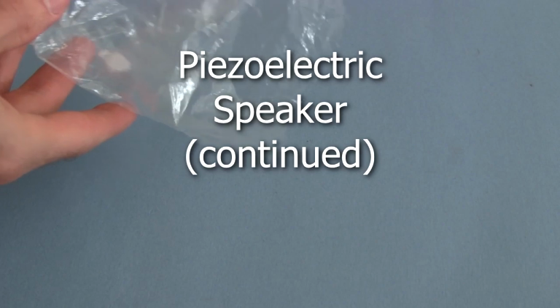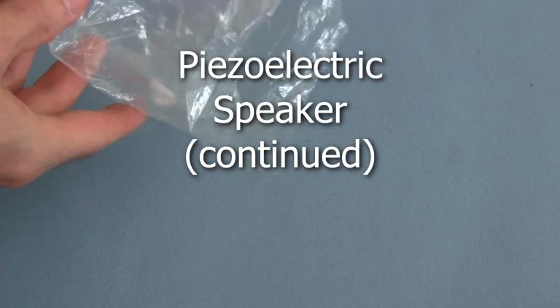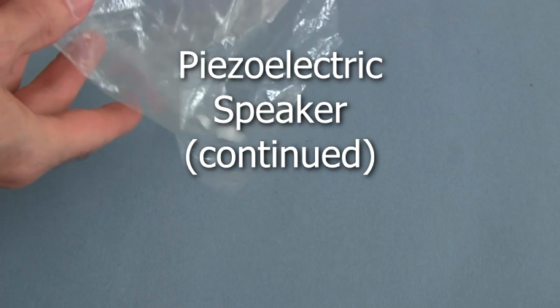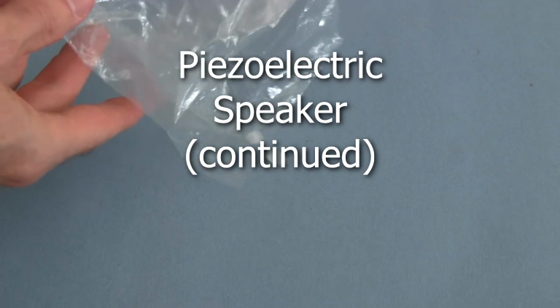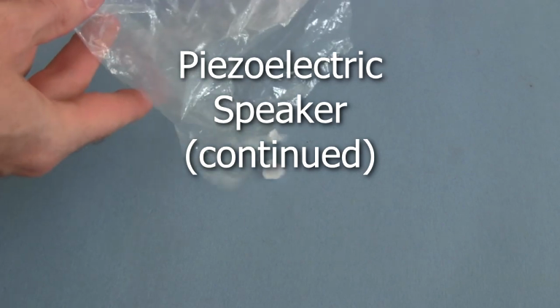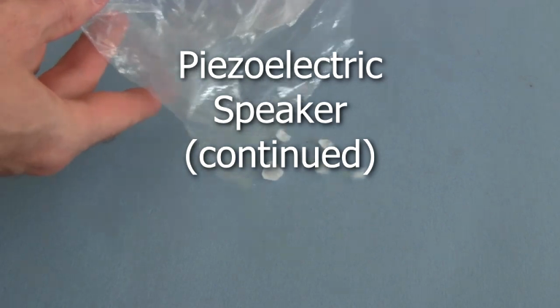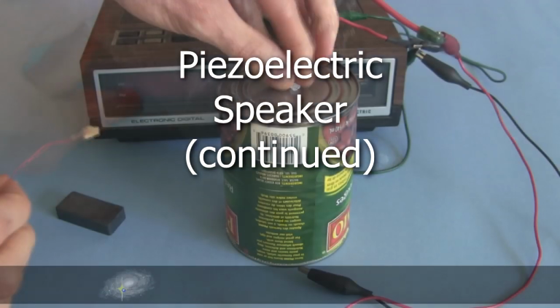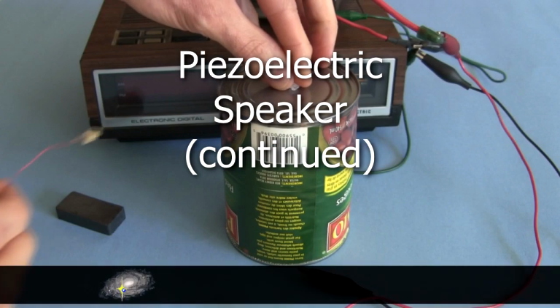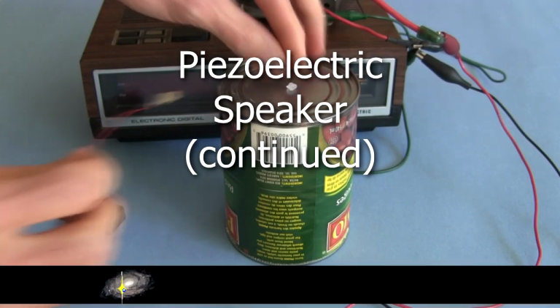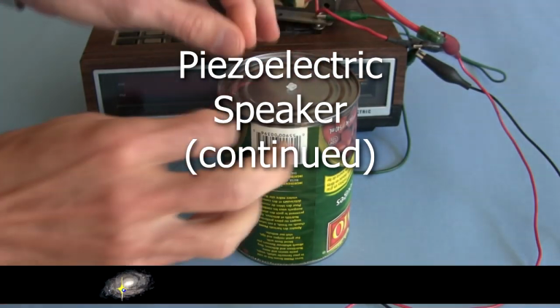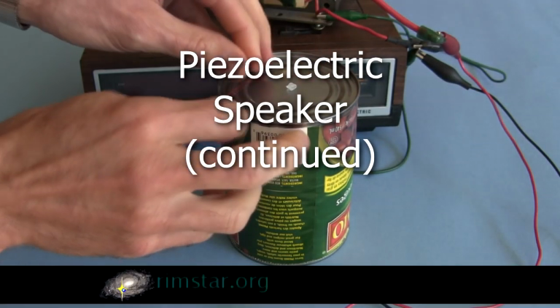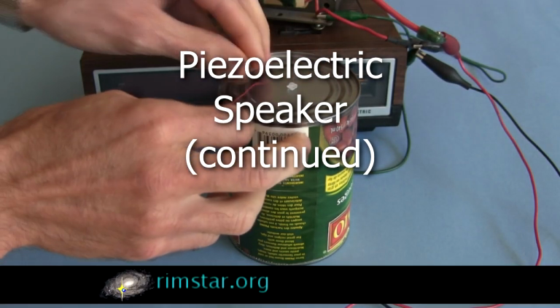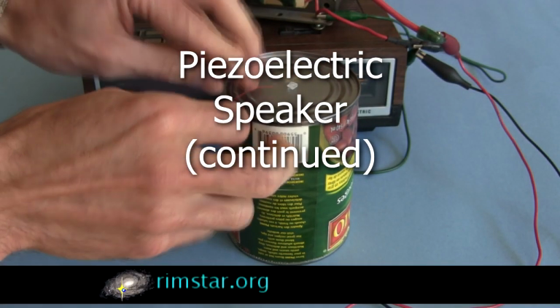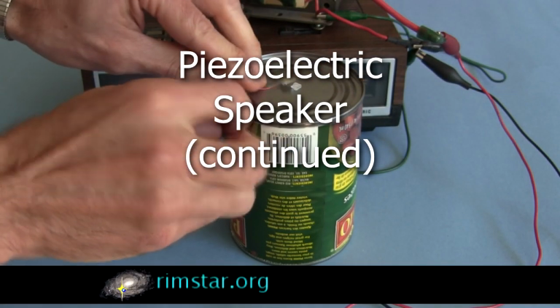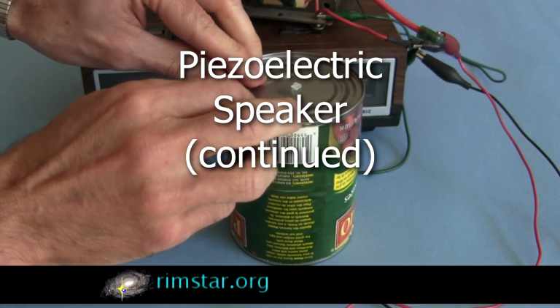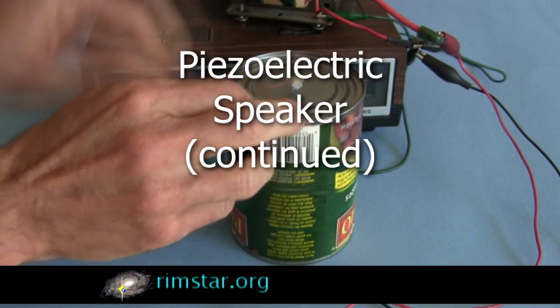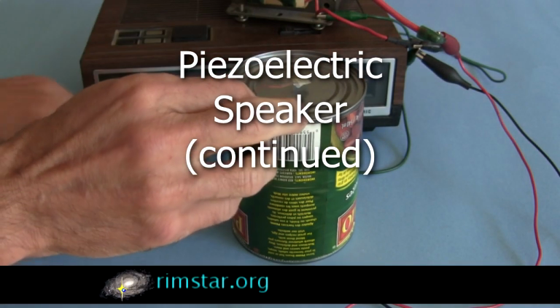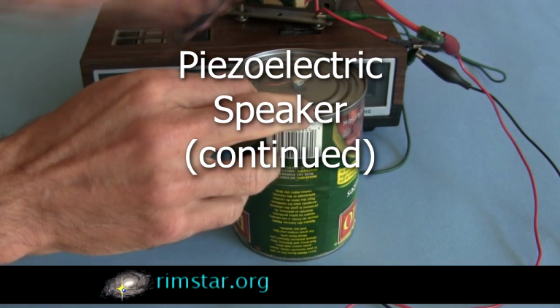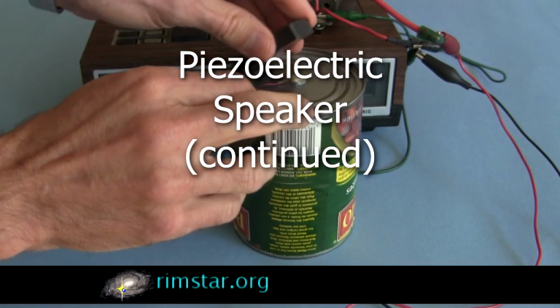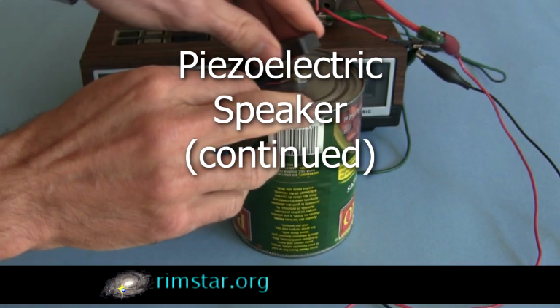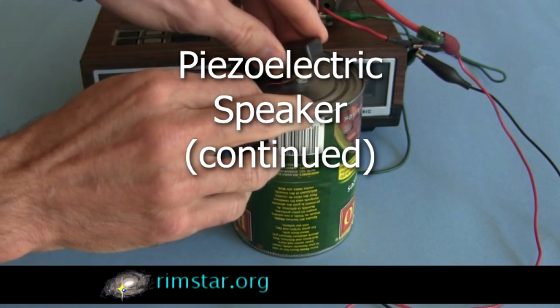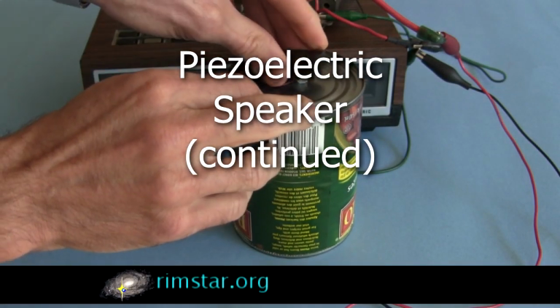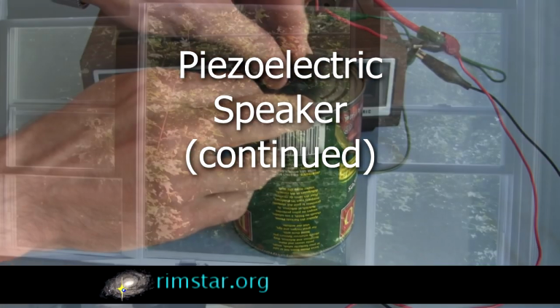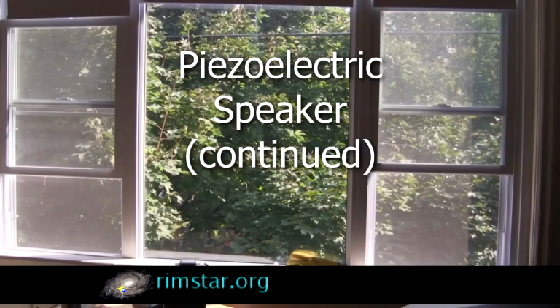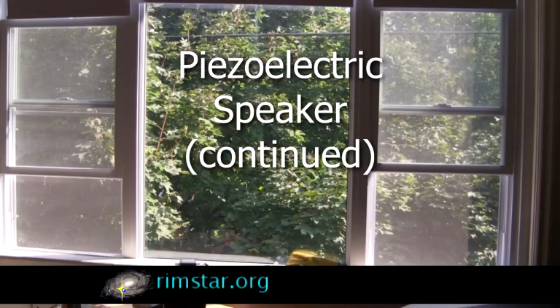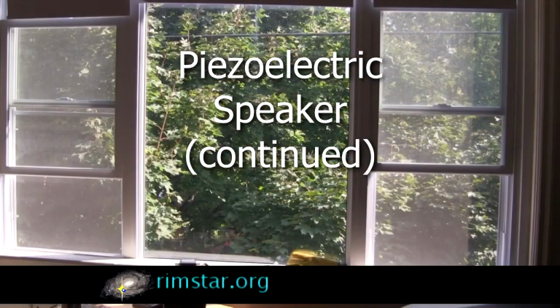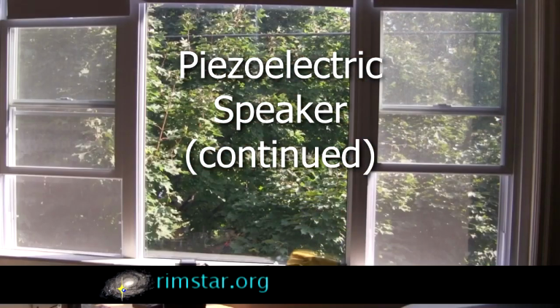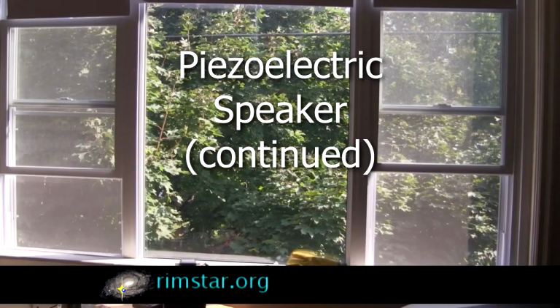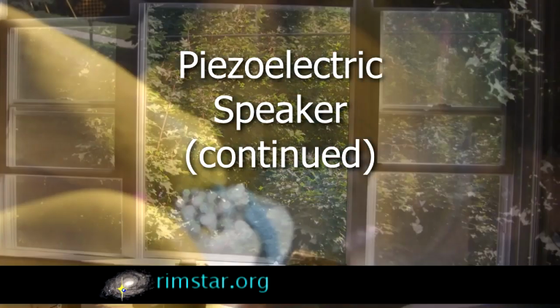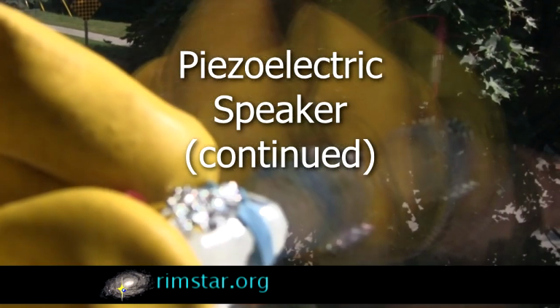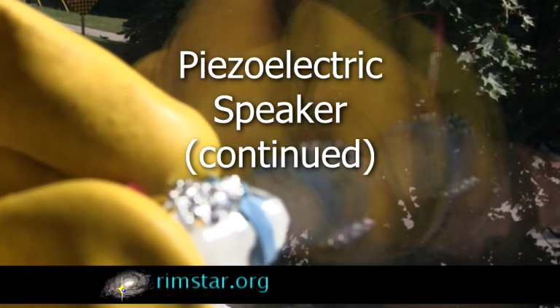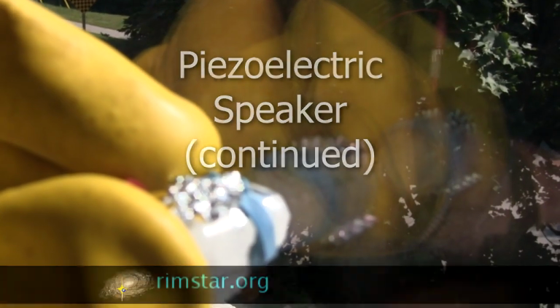Hi gang, this is a quick add-on for my how-to-make-a-piezoelectric-crystal-speaker video, prompted by some of your comments.